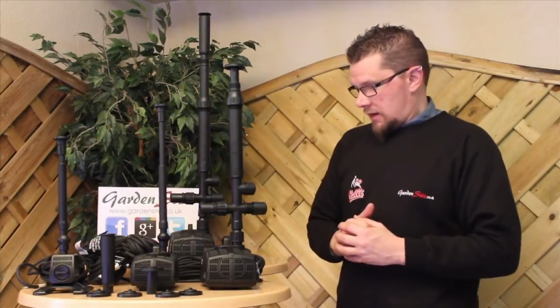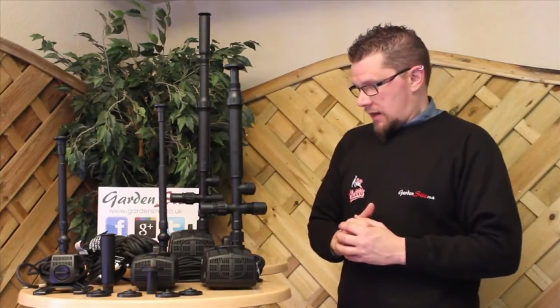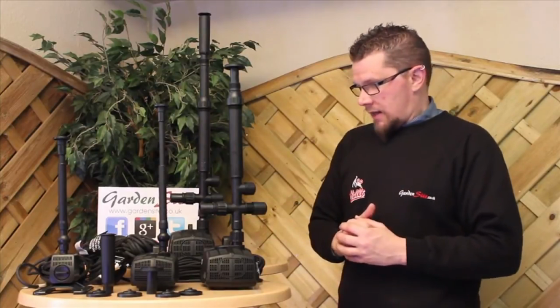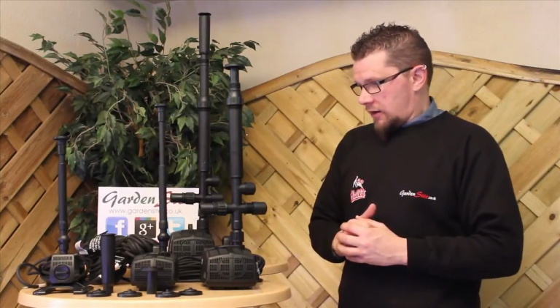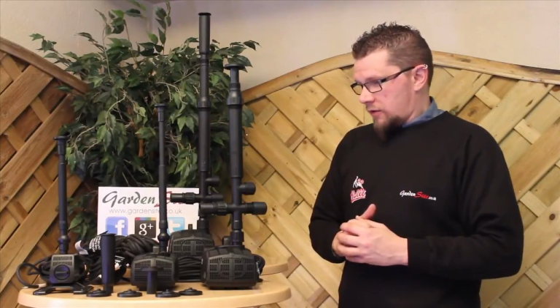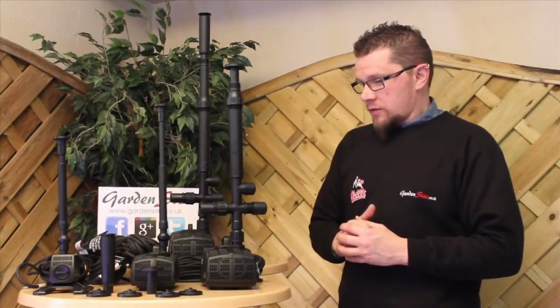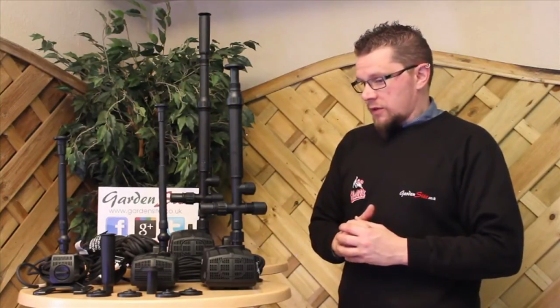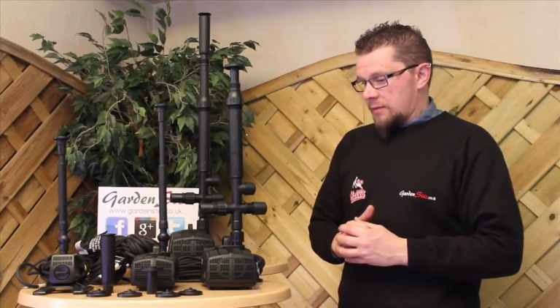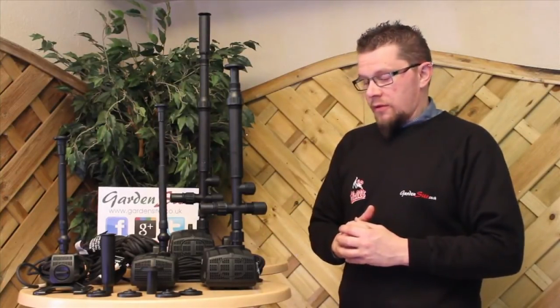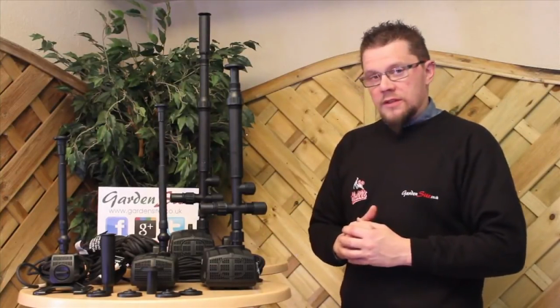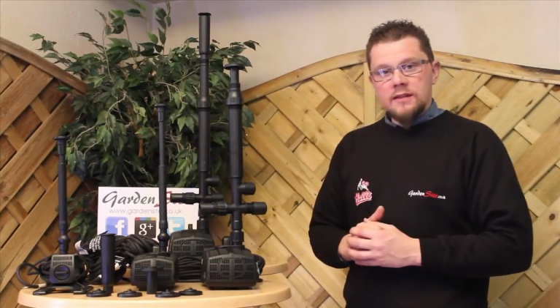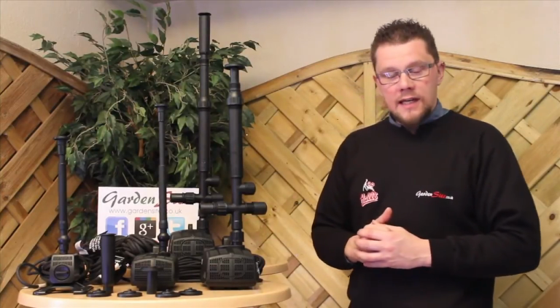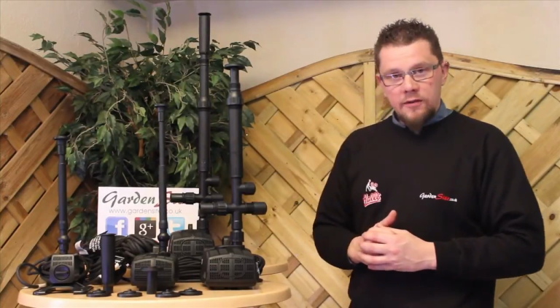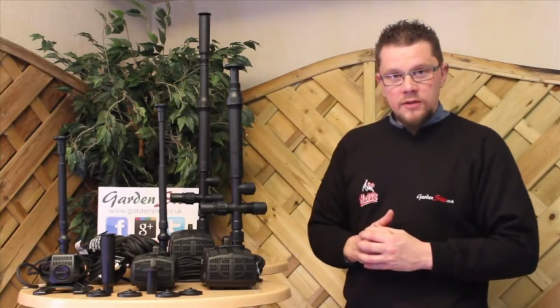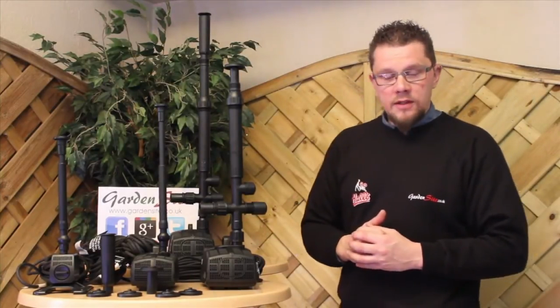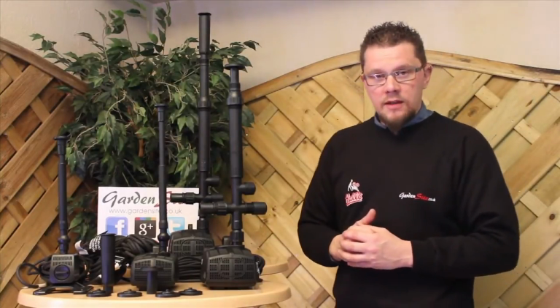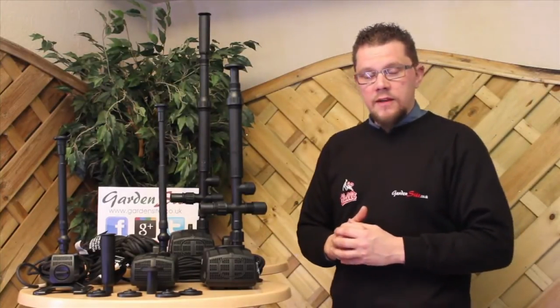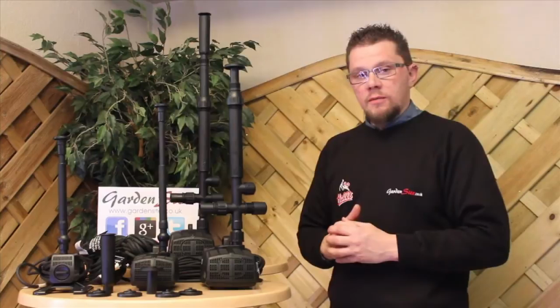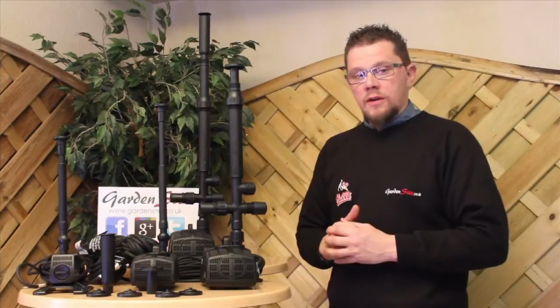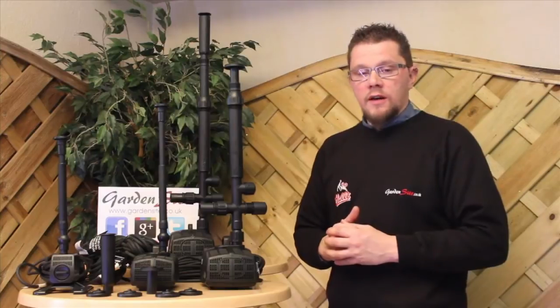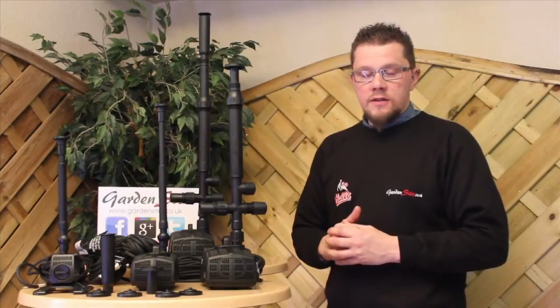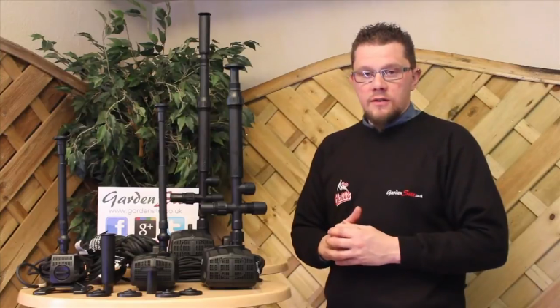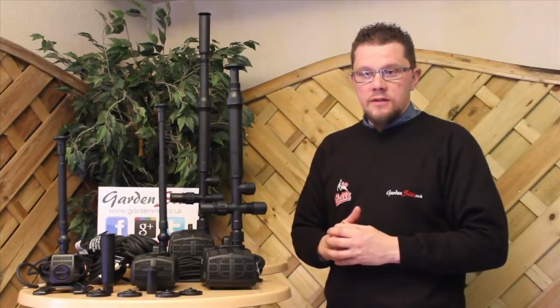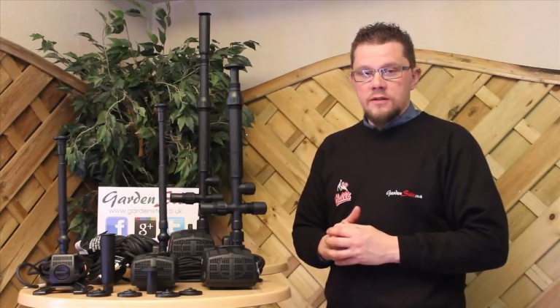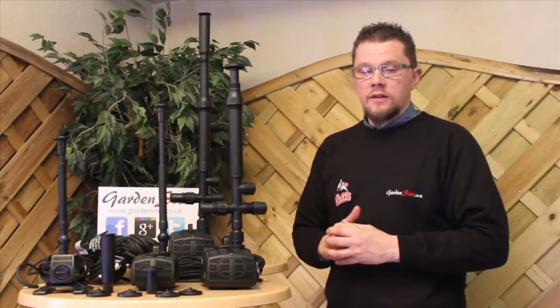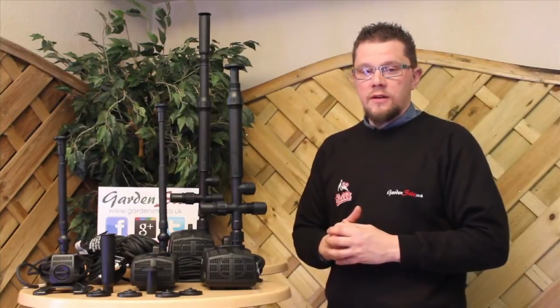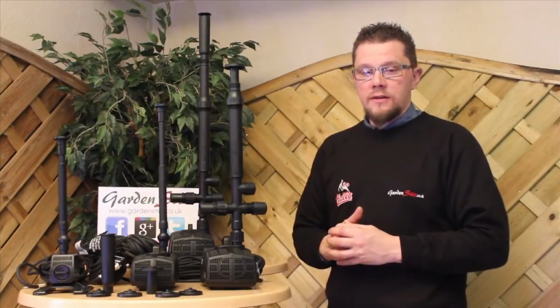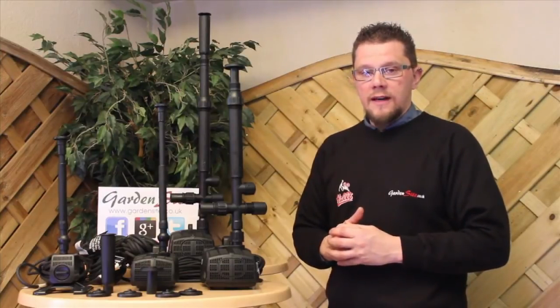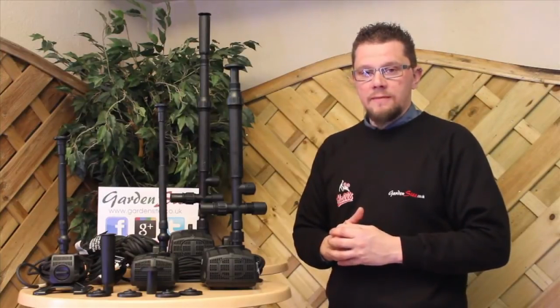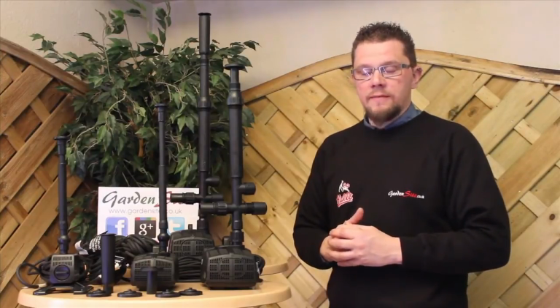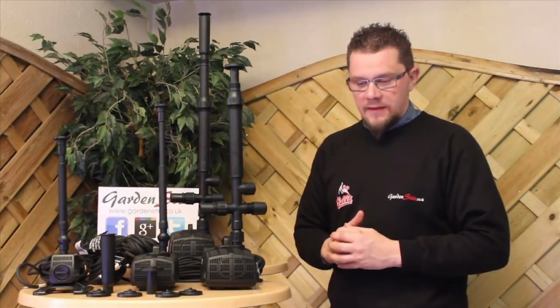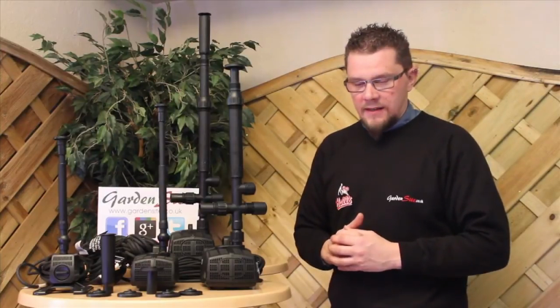And that kind of covers all the key points. Thank you for watching, a video by gardensite.co.uk.